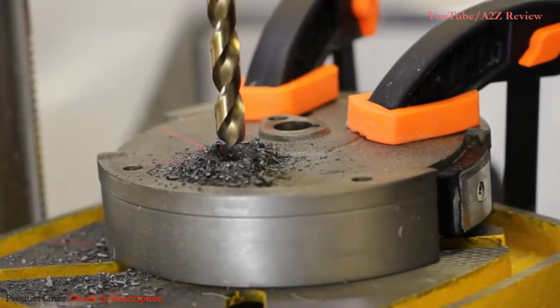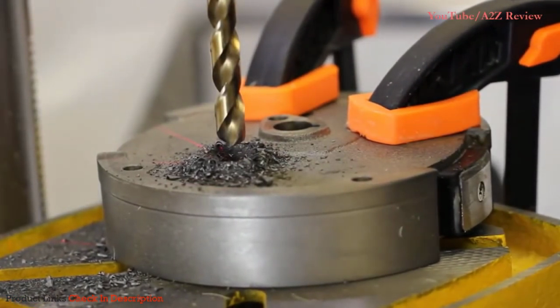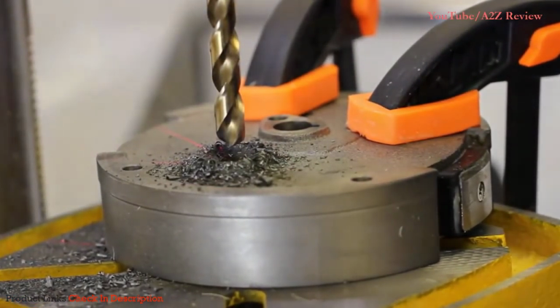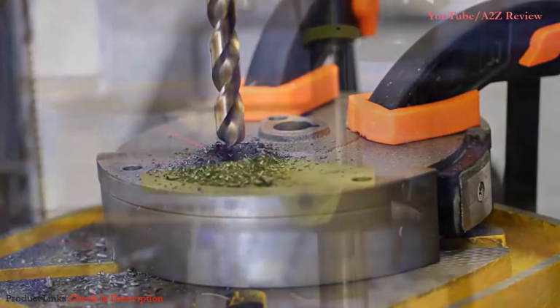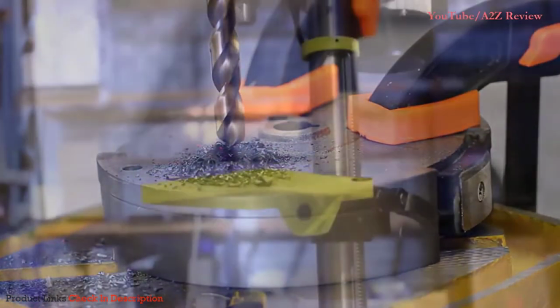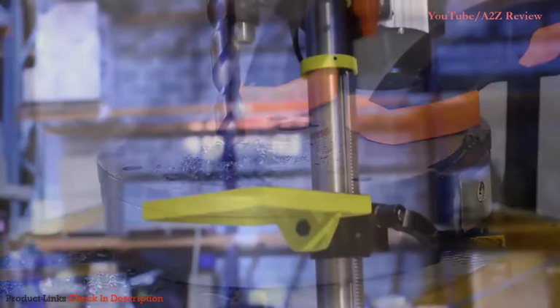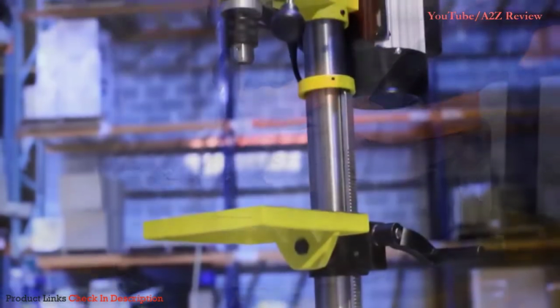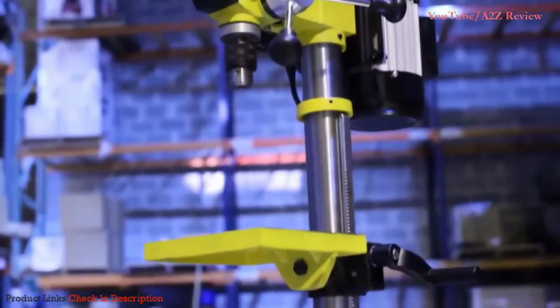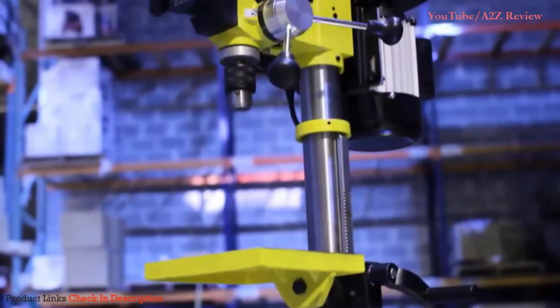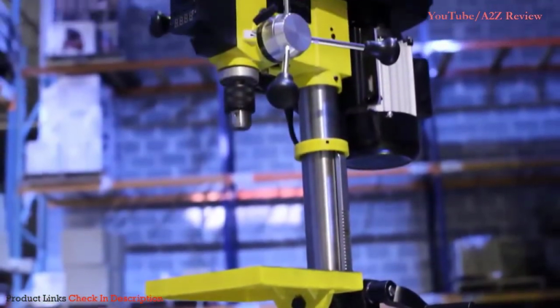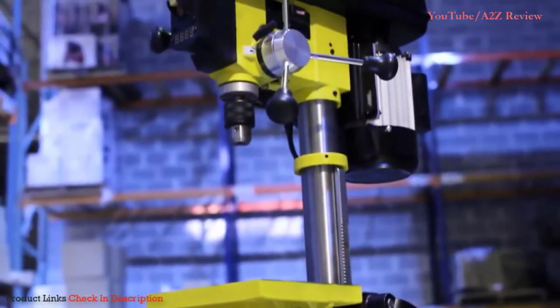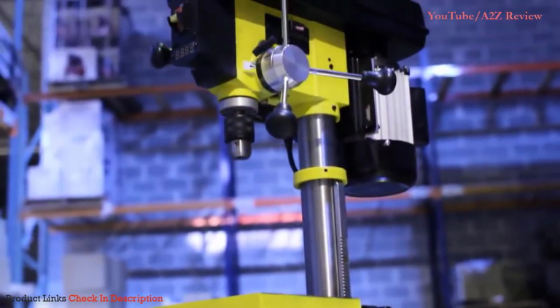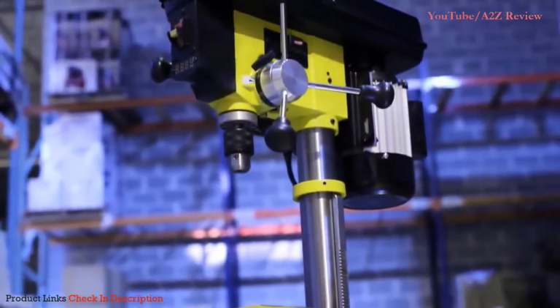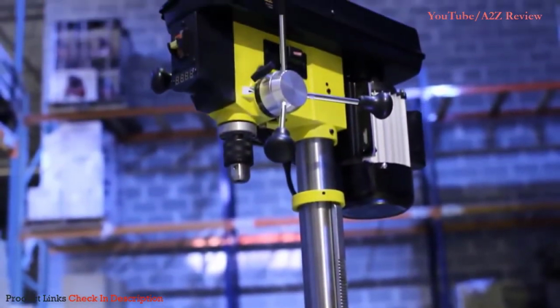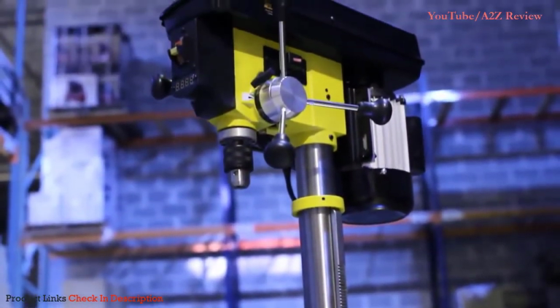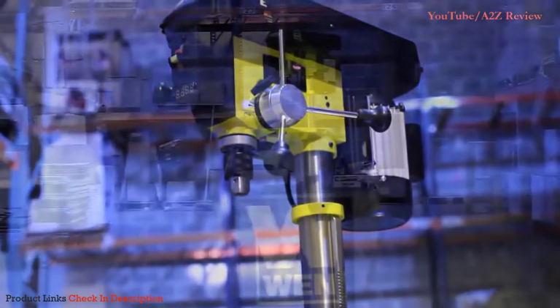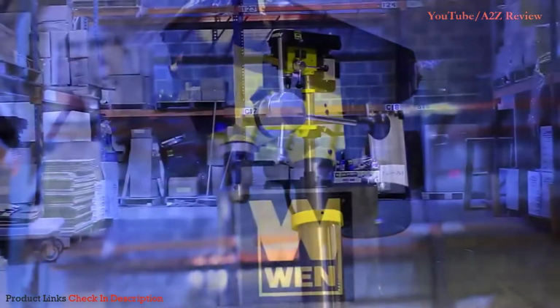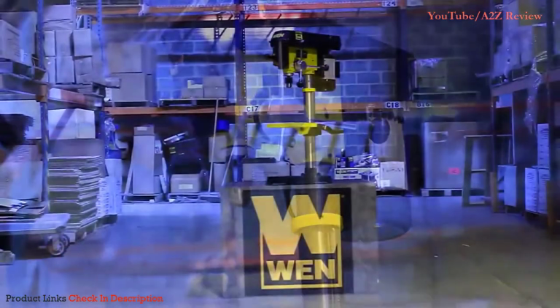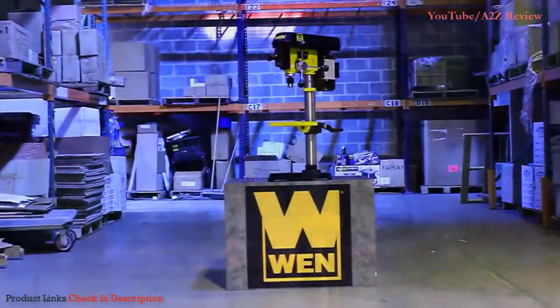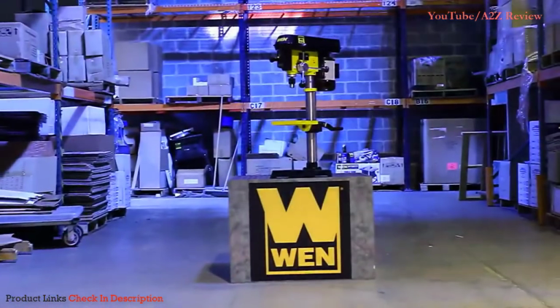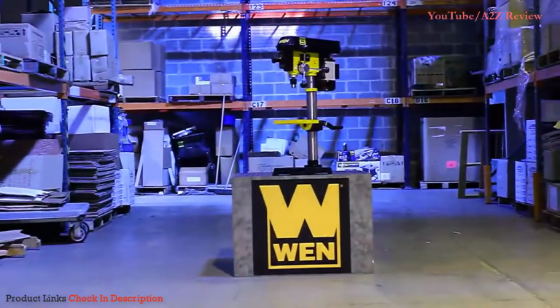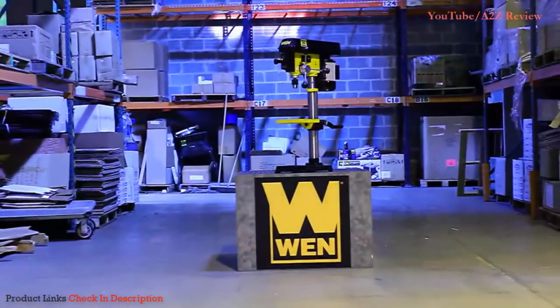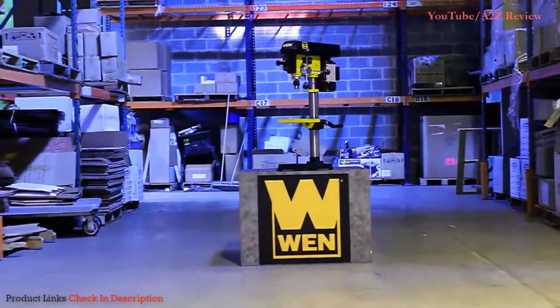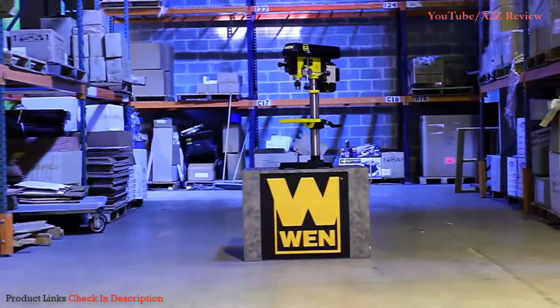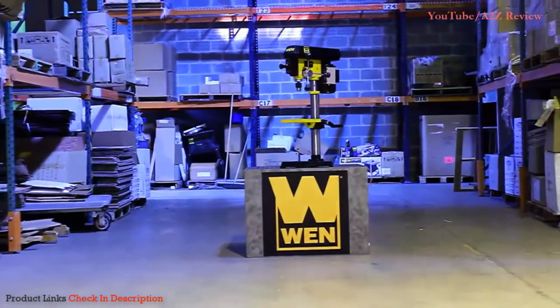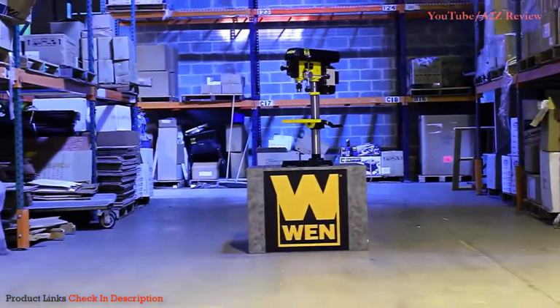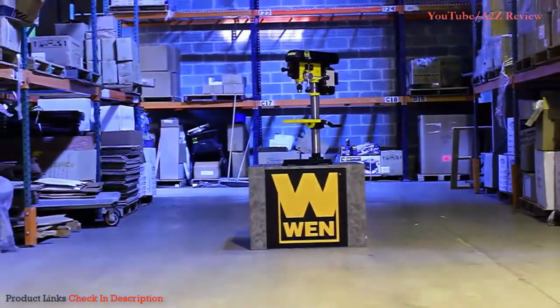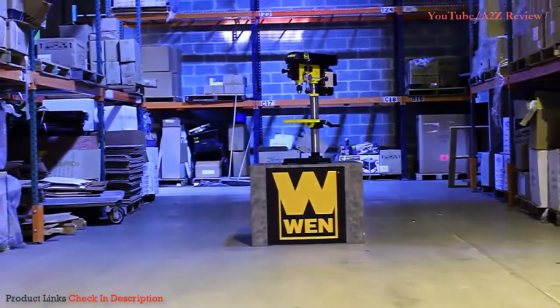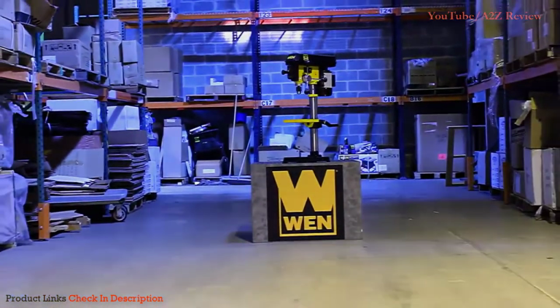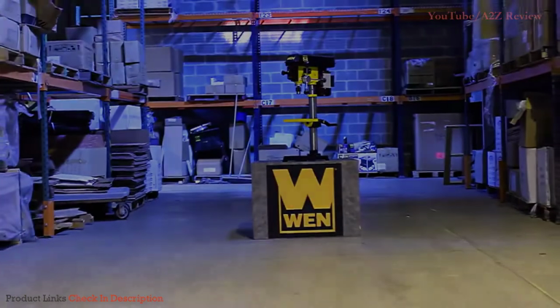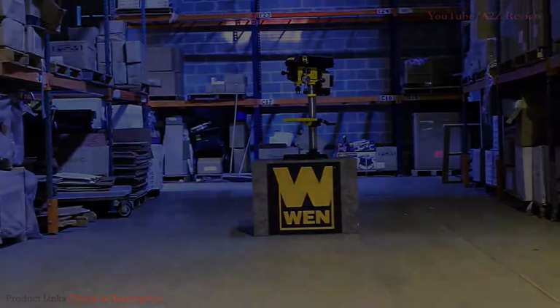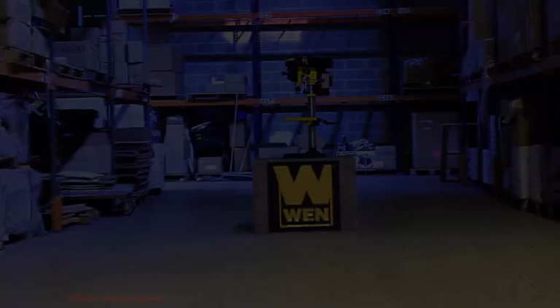The Wynn 10-inch variable speed drill press. Remember when power tools were actually powerful?